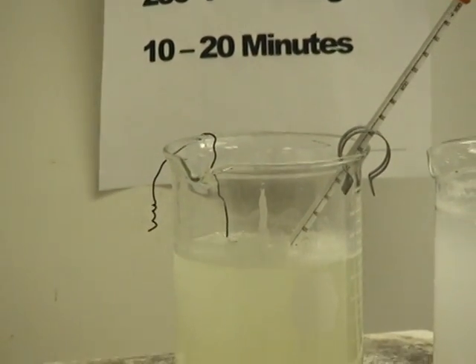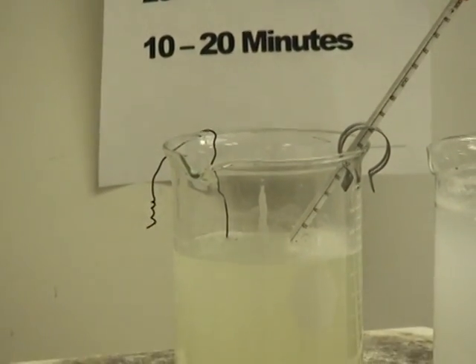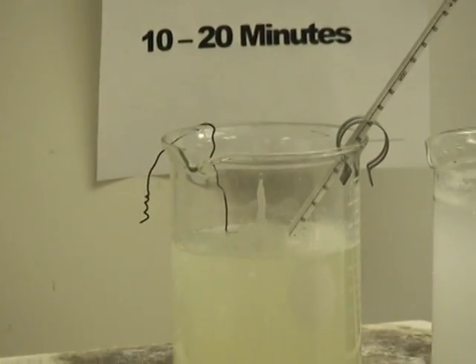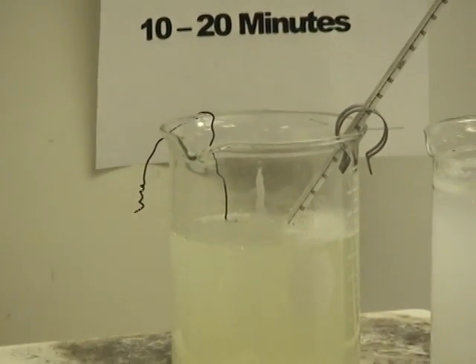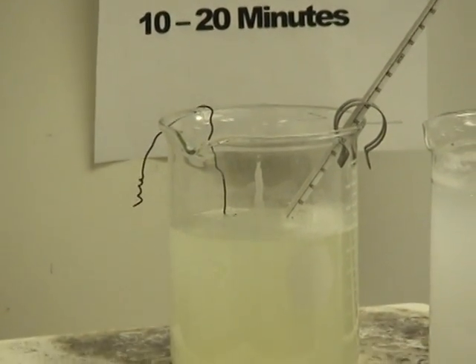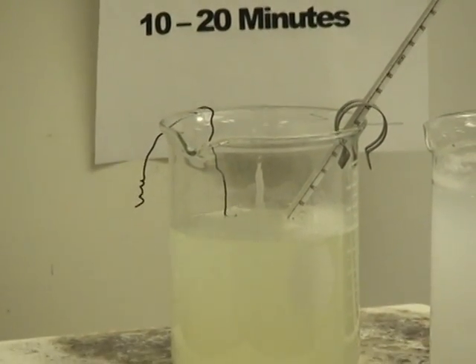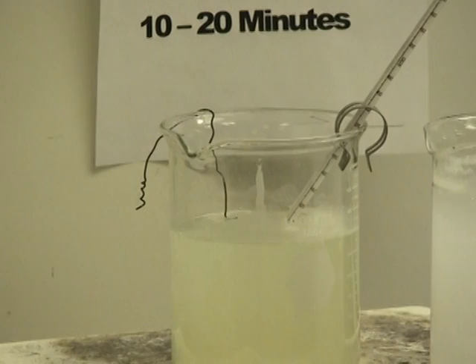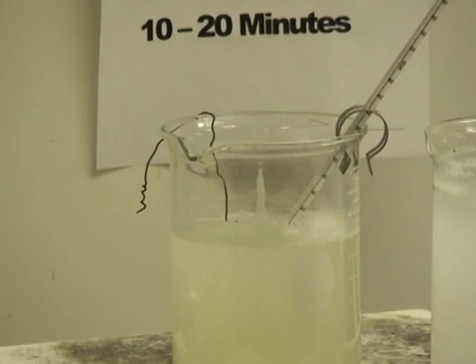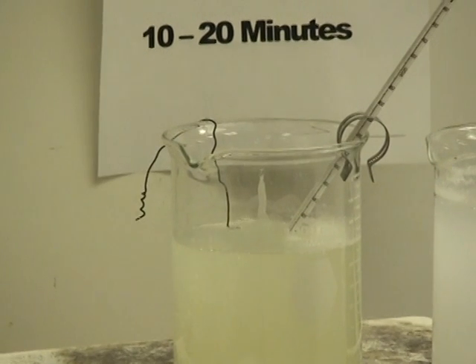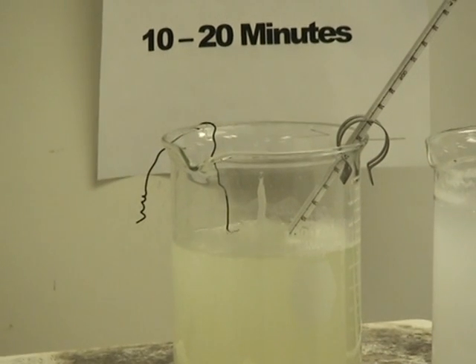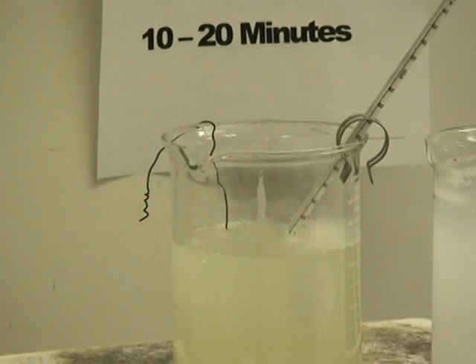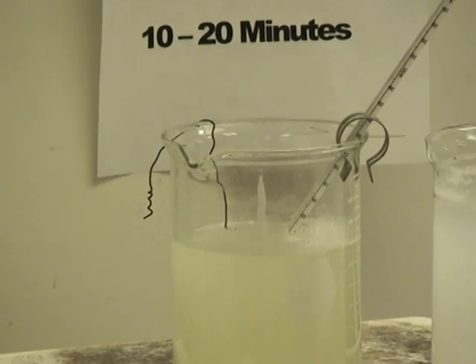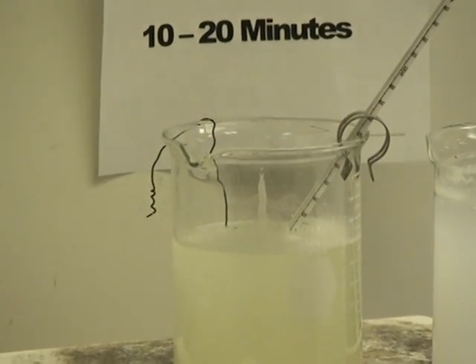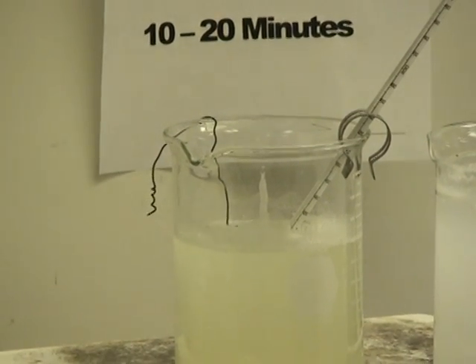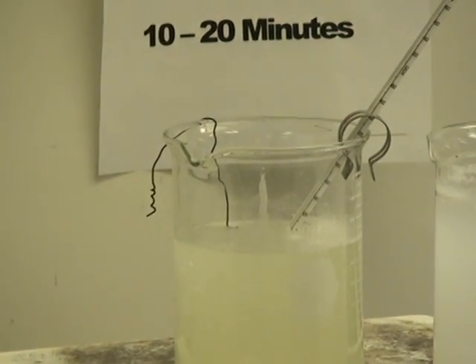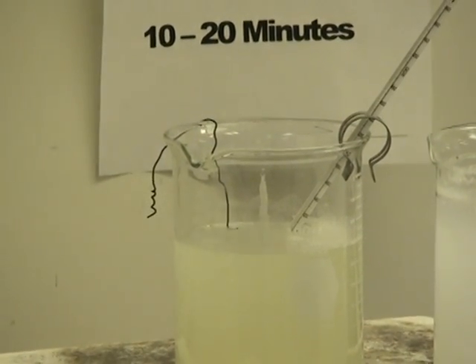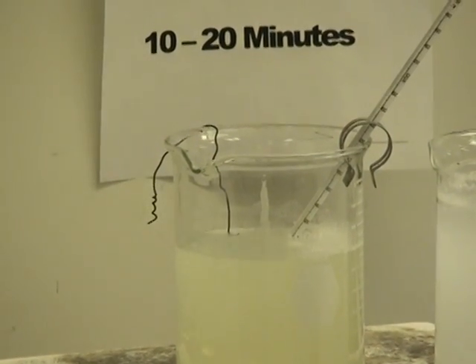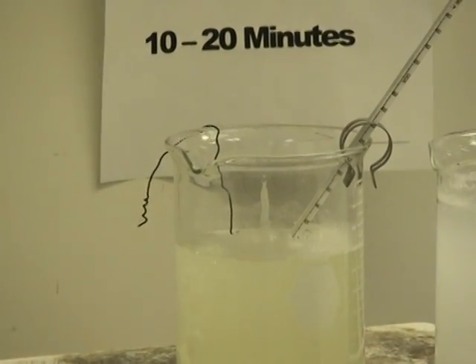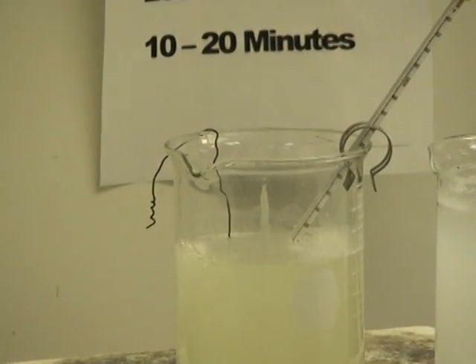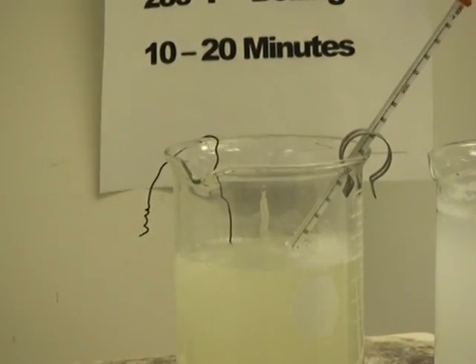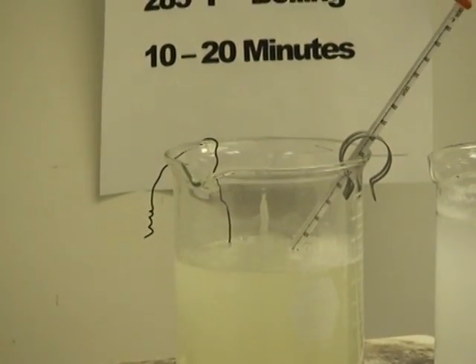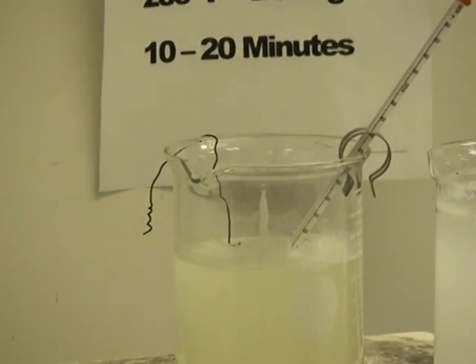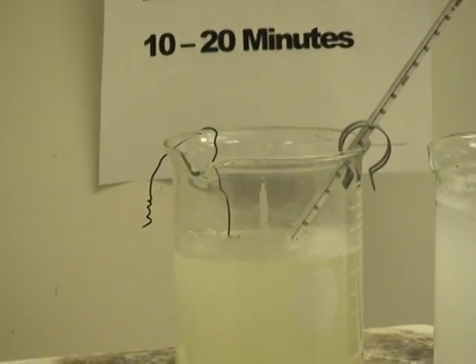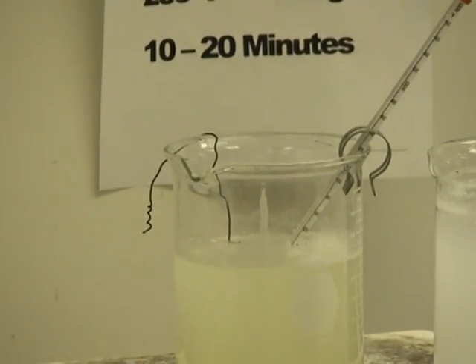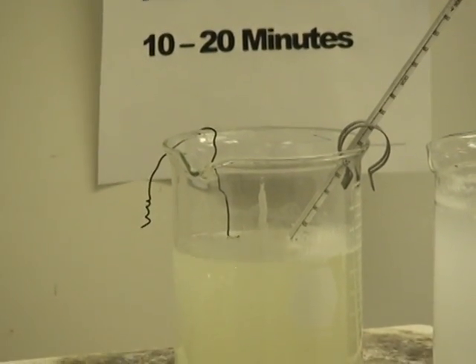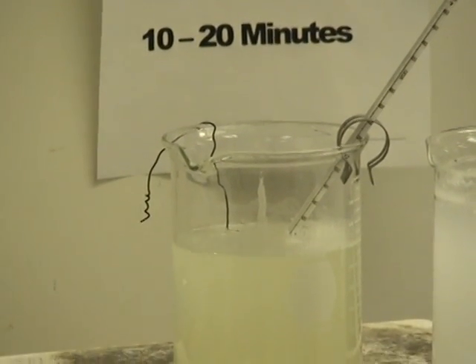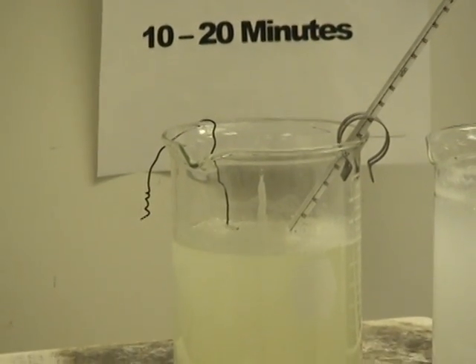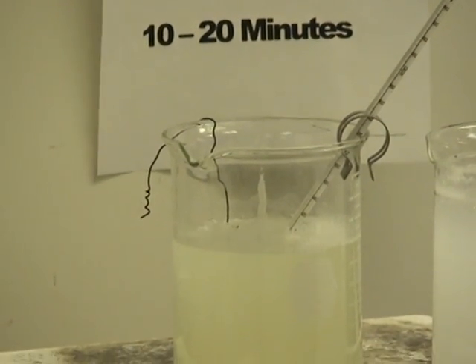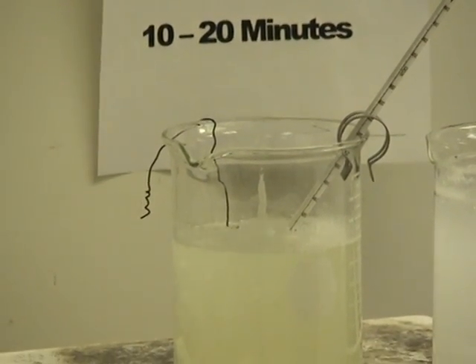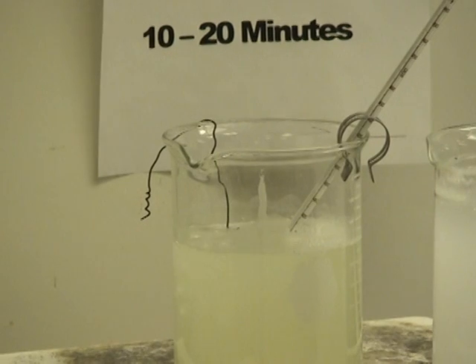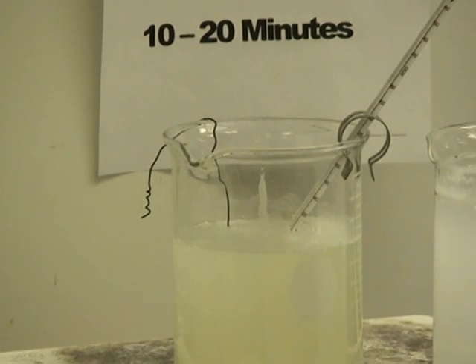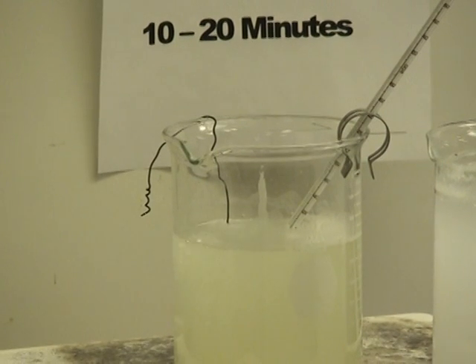After rinsing, you go into the Altablack 400. For more difficult to blacken parts, we use 50% hydrochloric acid, and that's used 5 to 10 minutes.